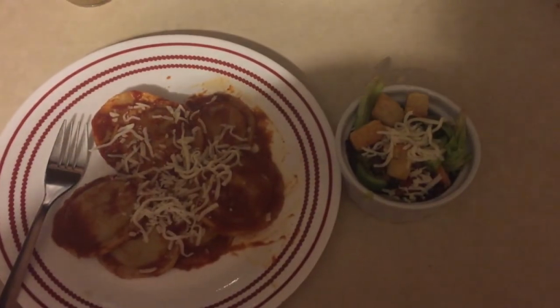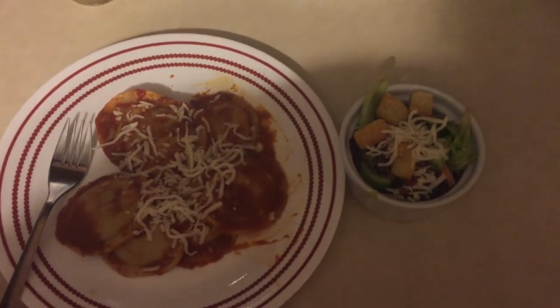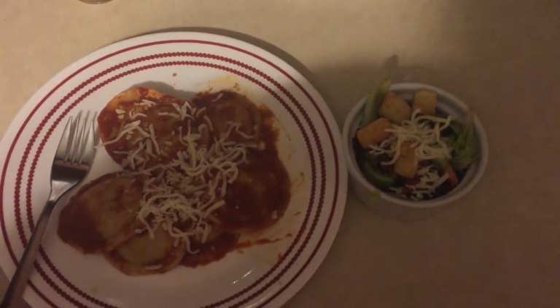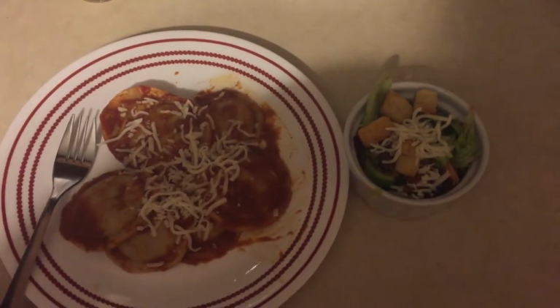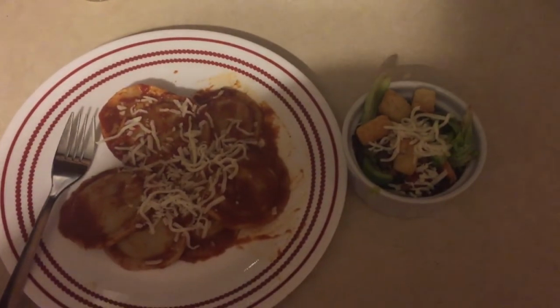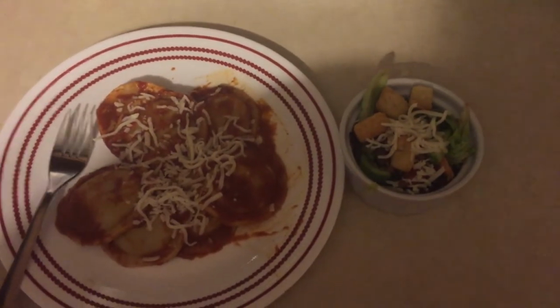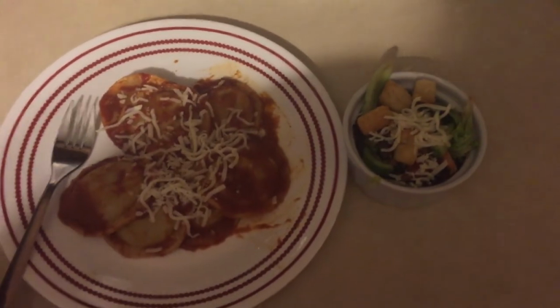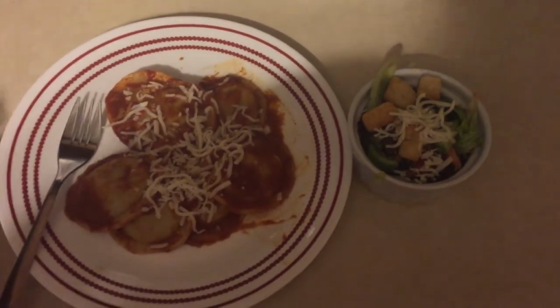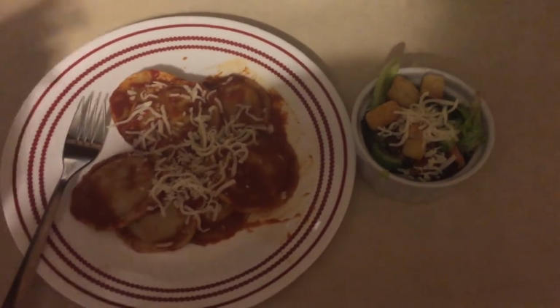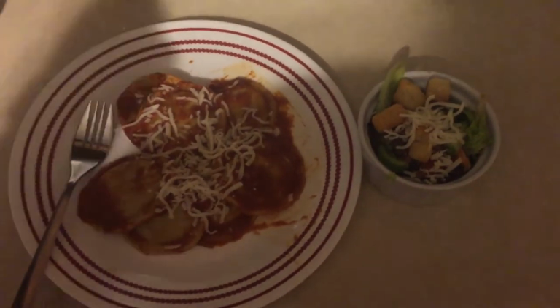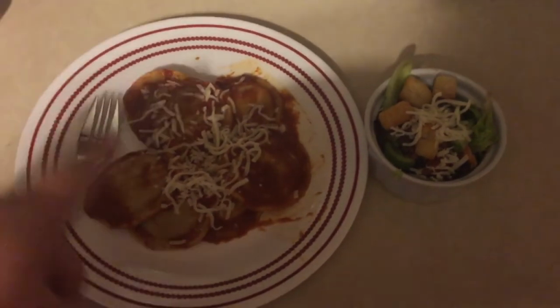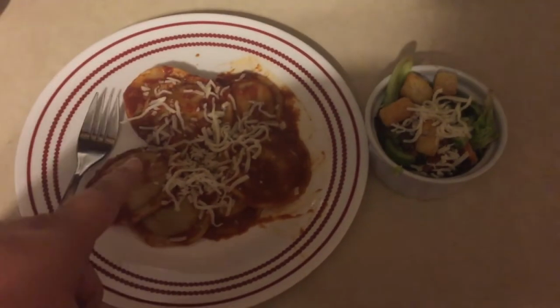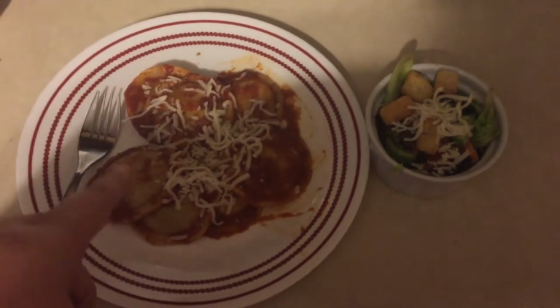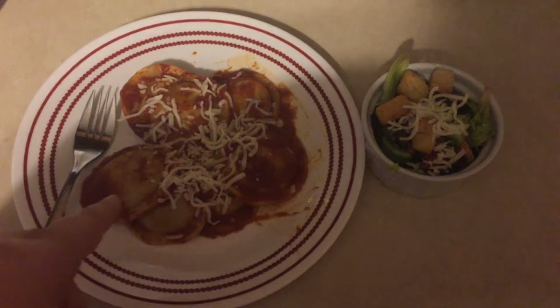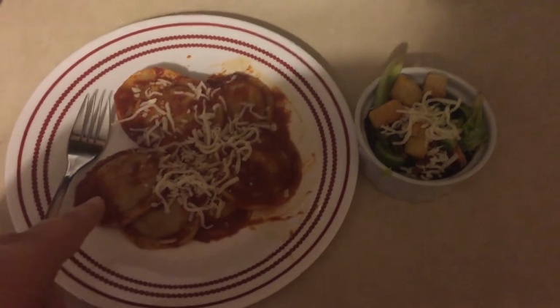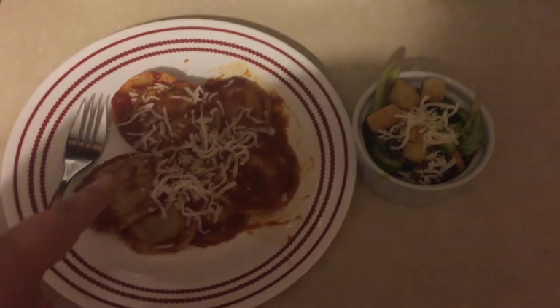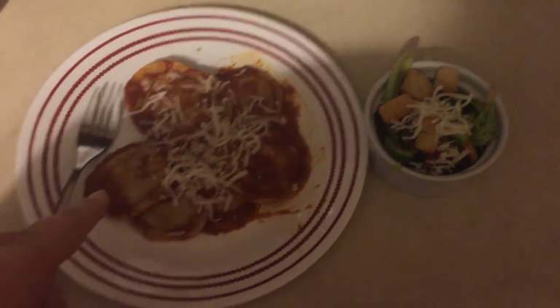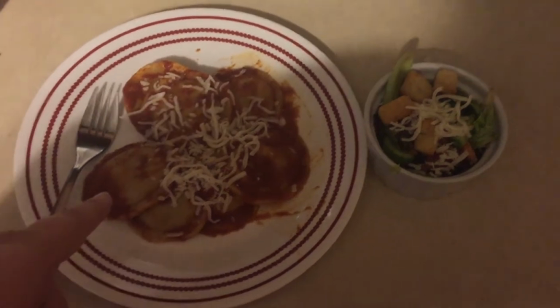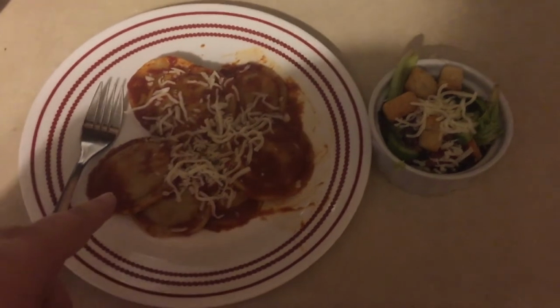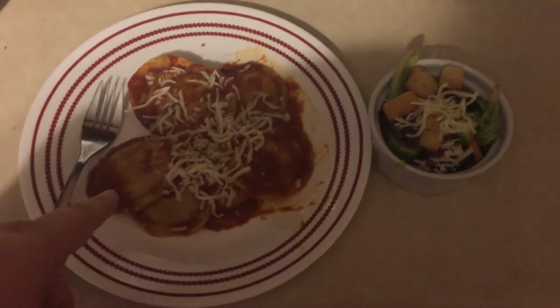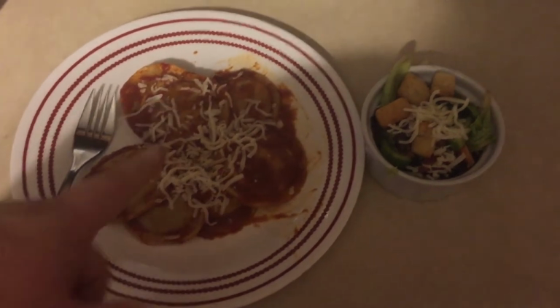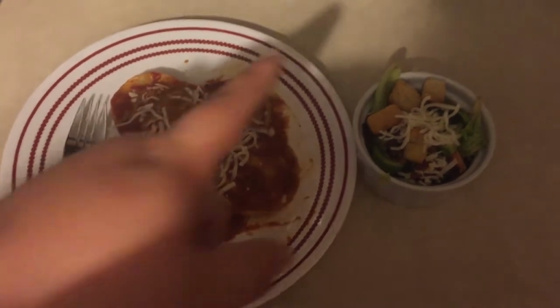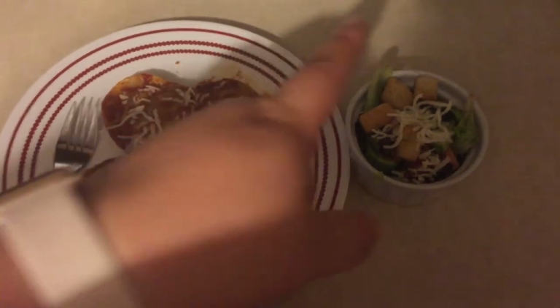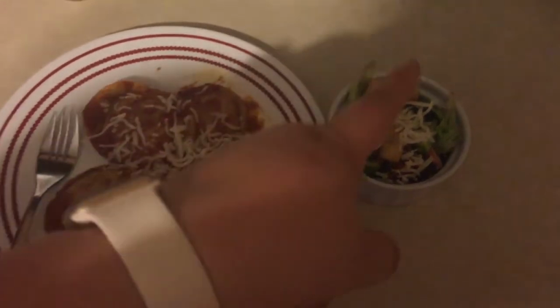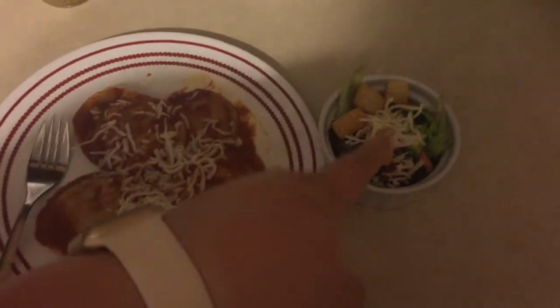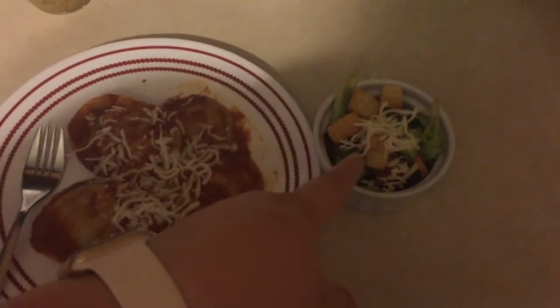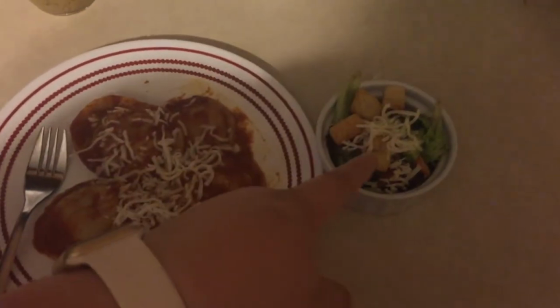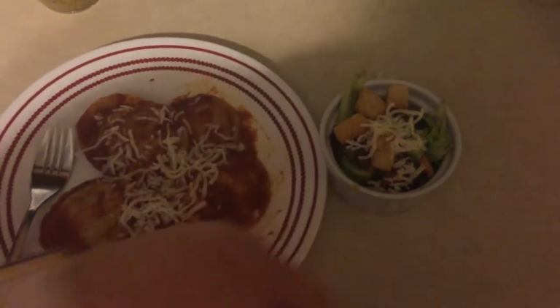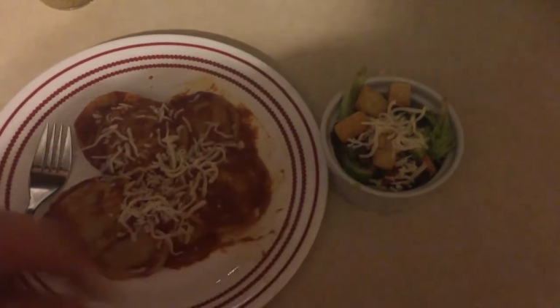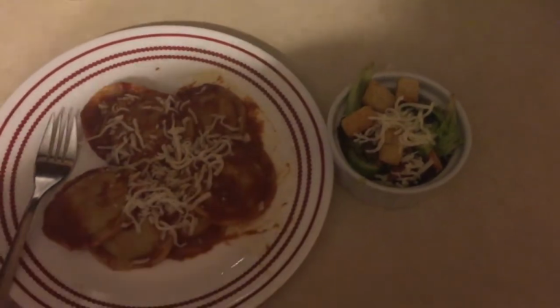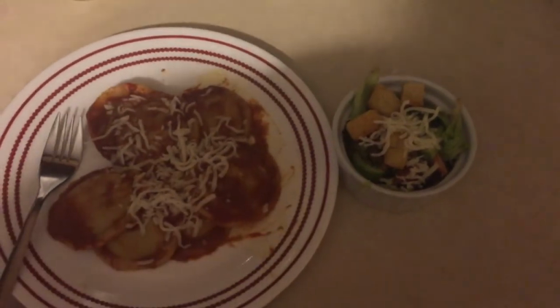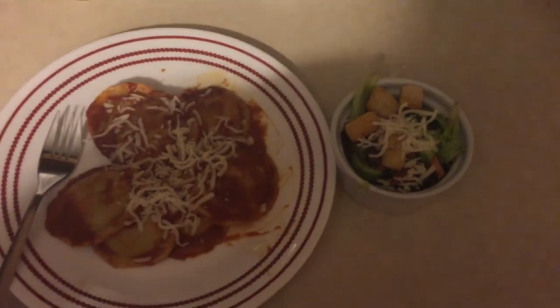Today for dinner my kids cooked — we're having beef ravioli and a side salad.